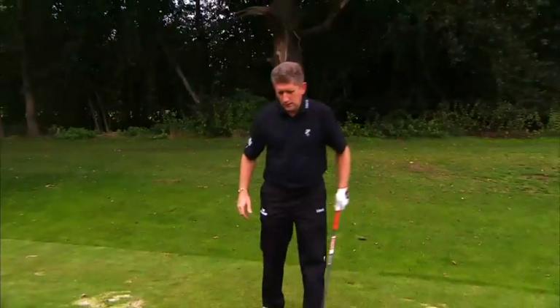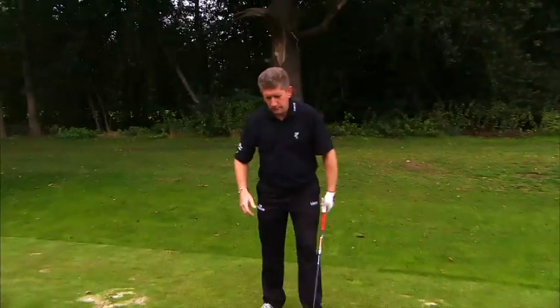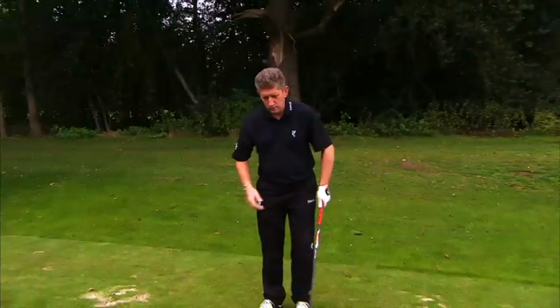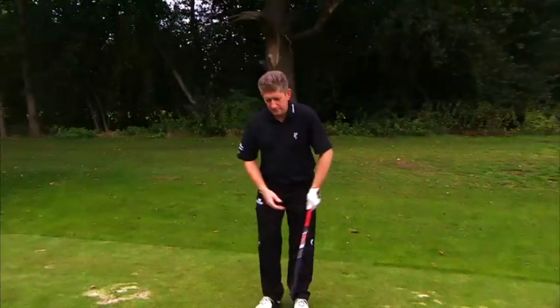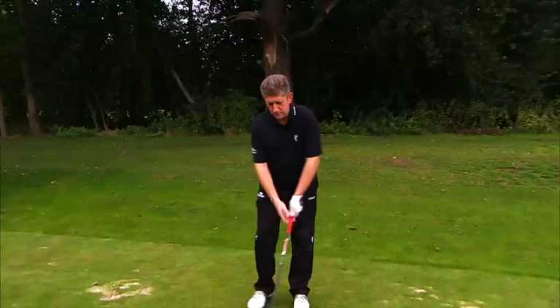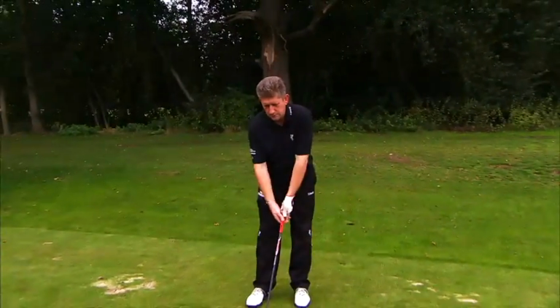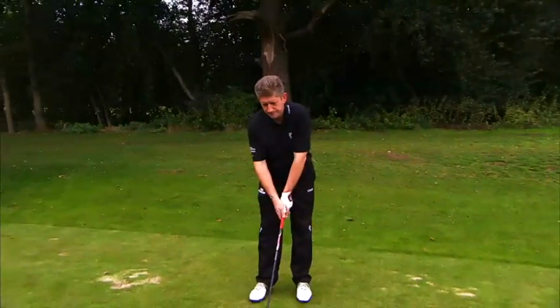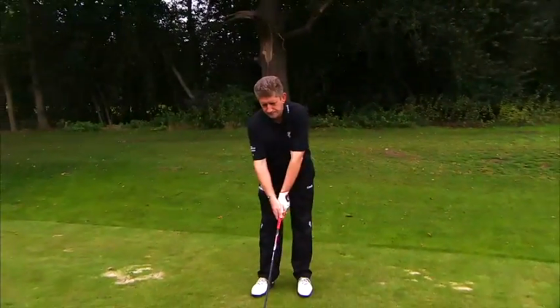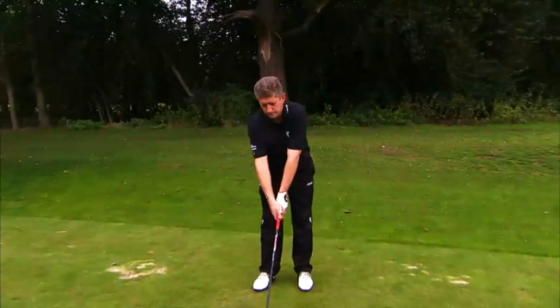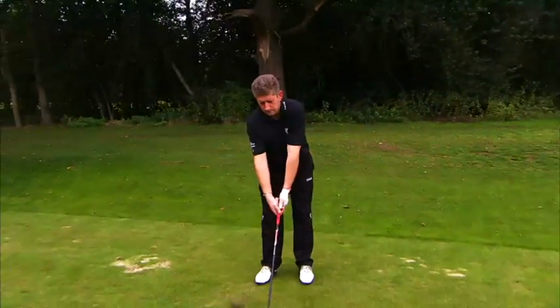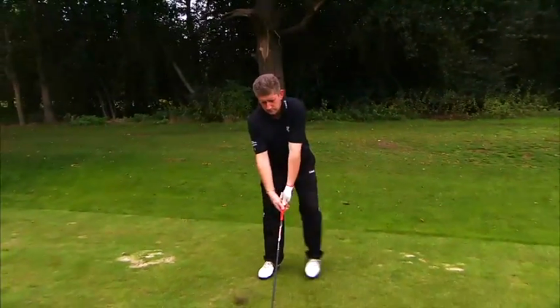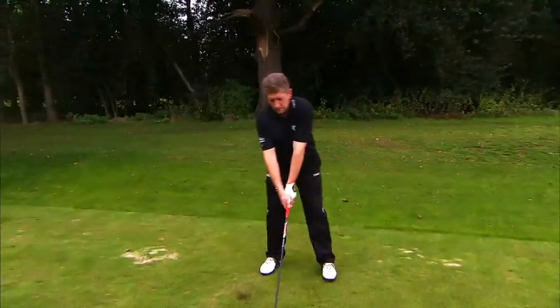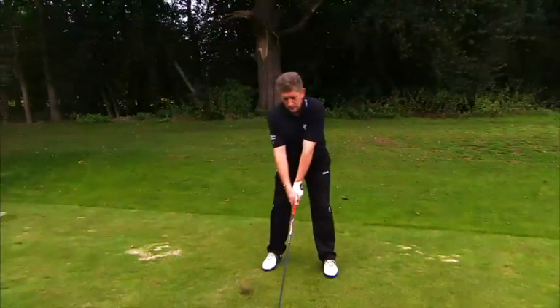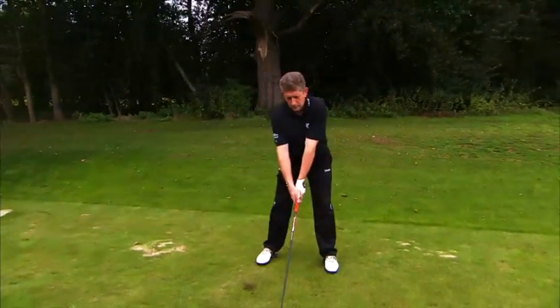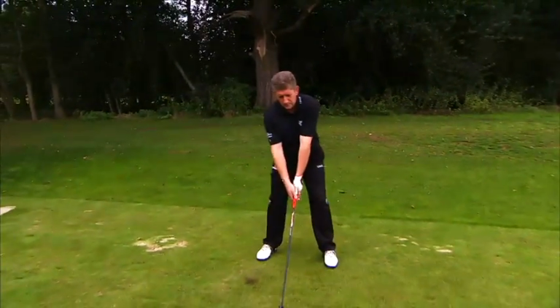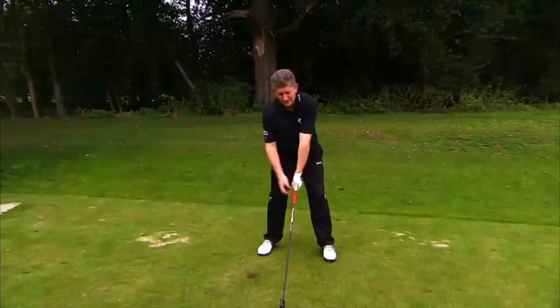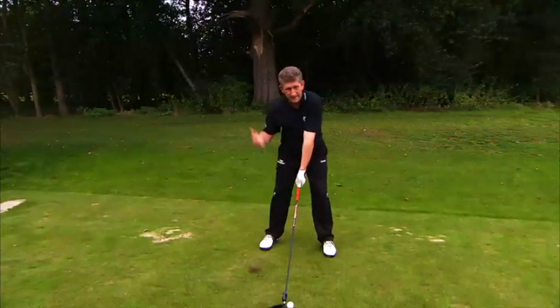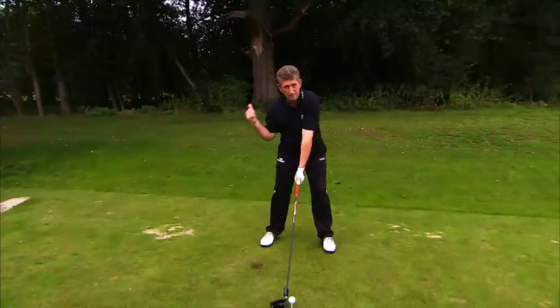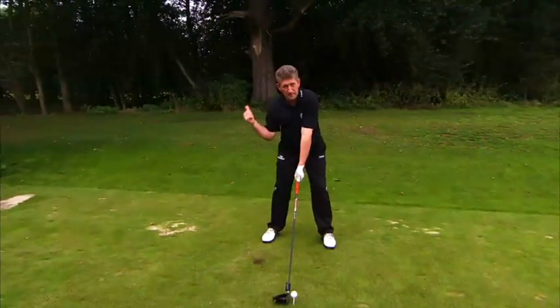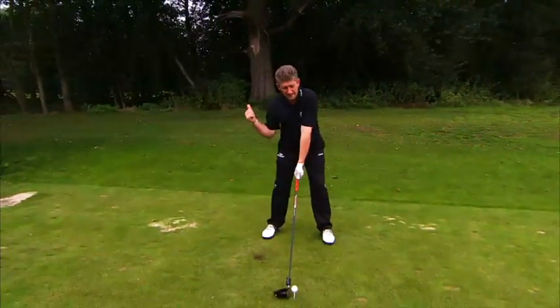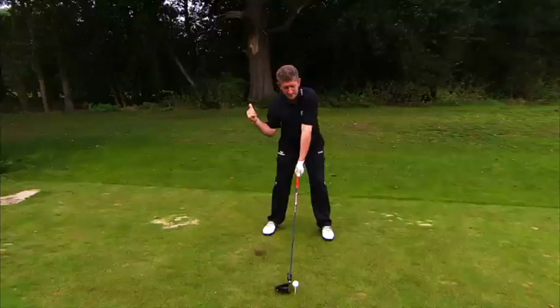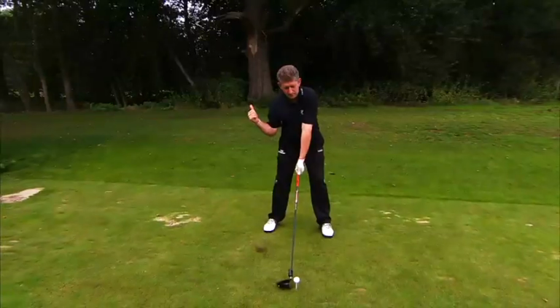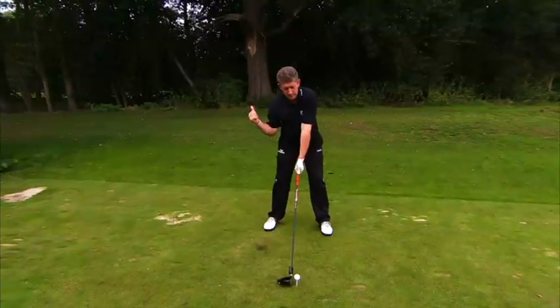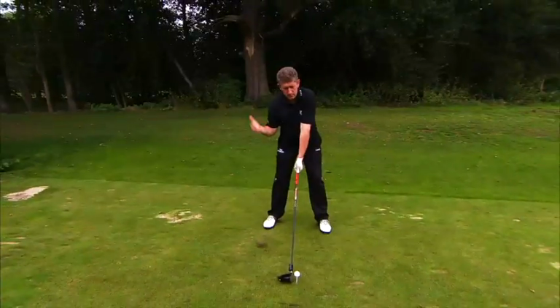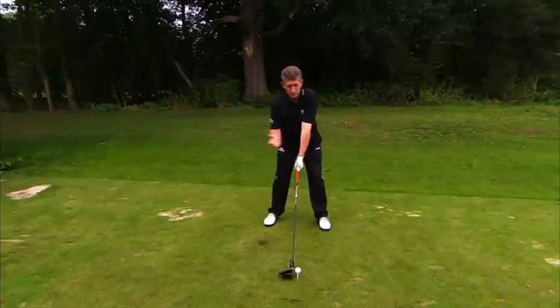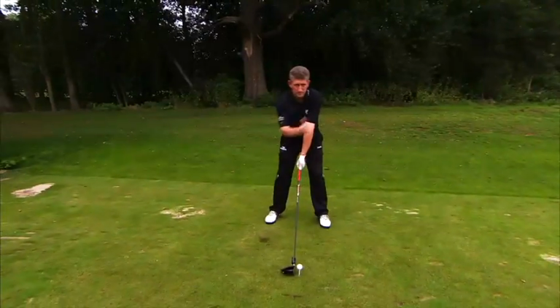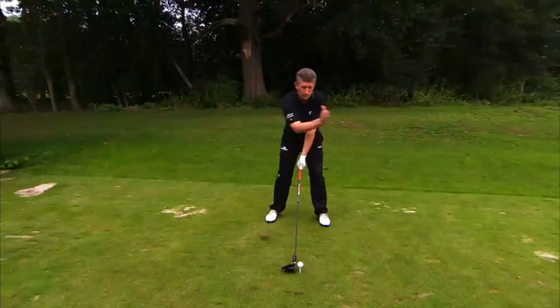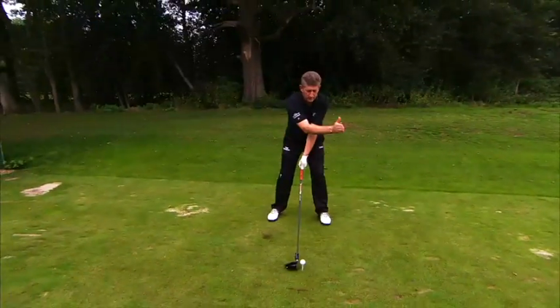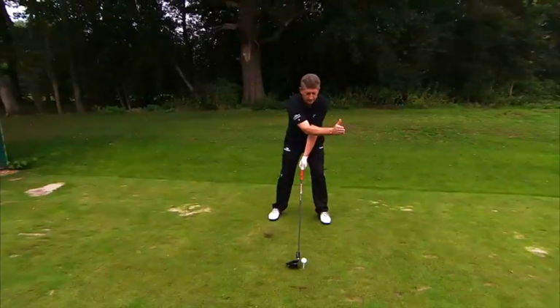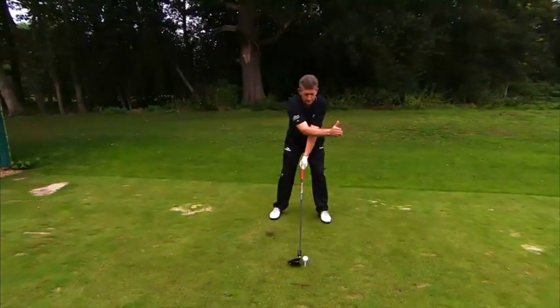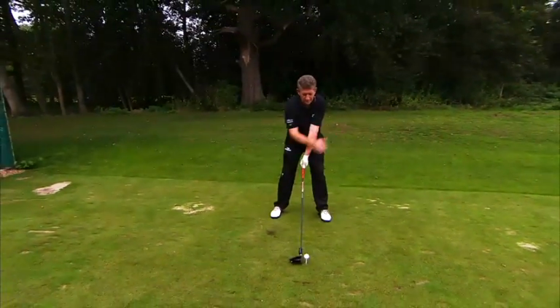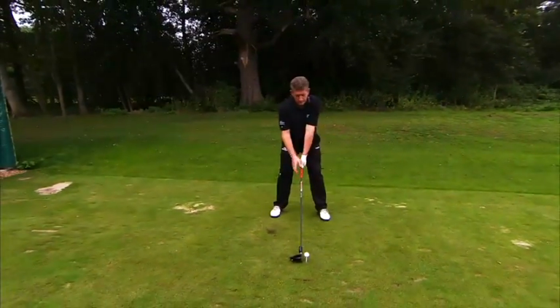If you watch amateurs, they tend to hit it from back here somewhere, whereas the pro will hit it from in here.